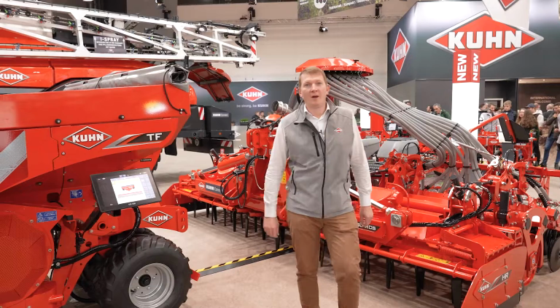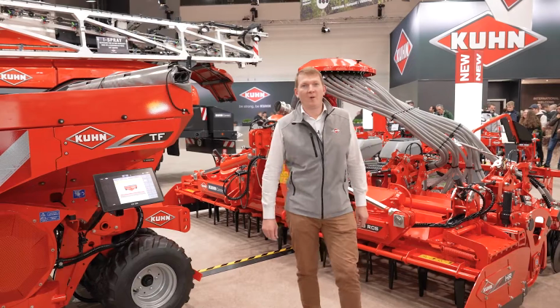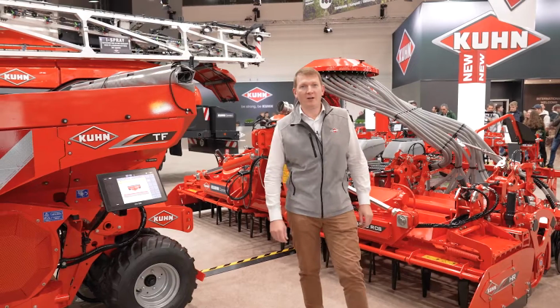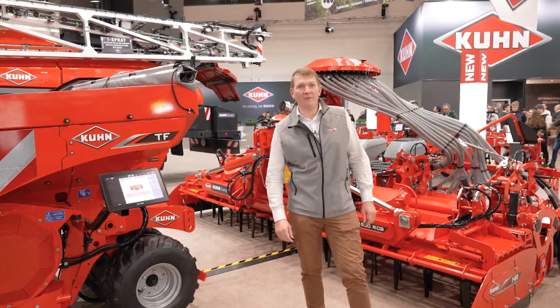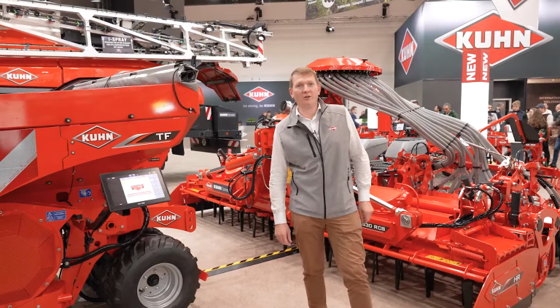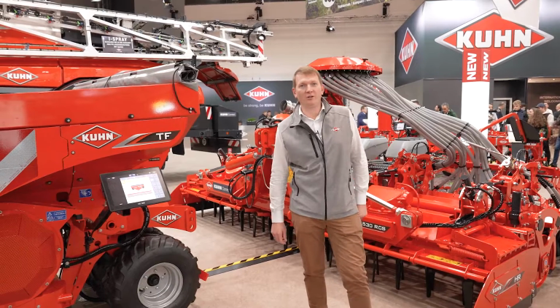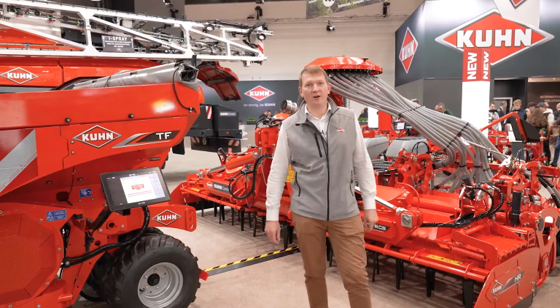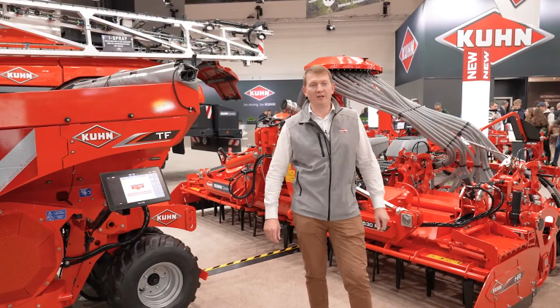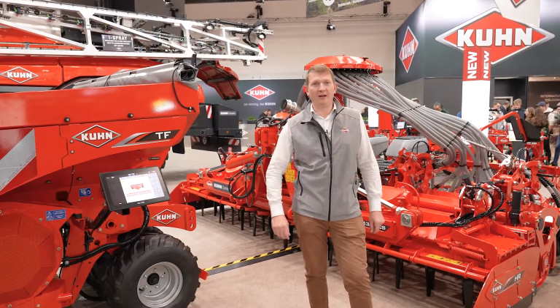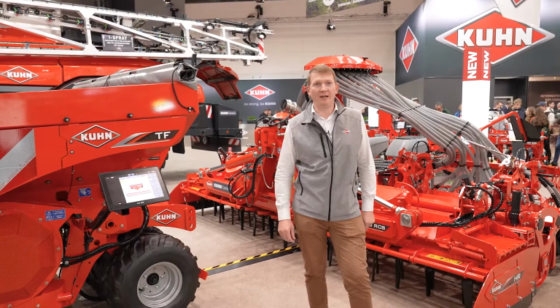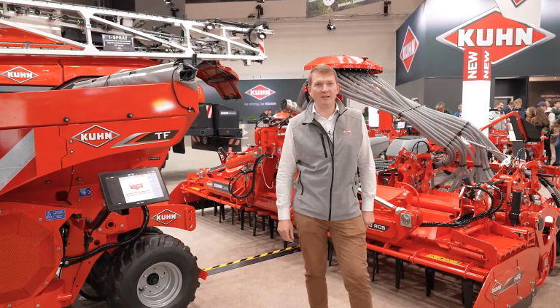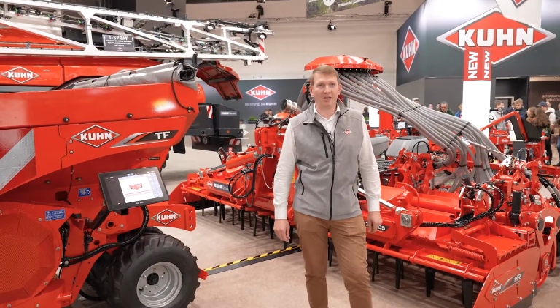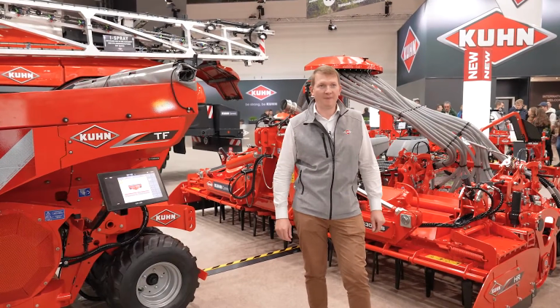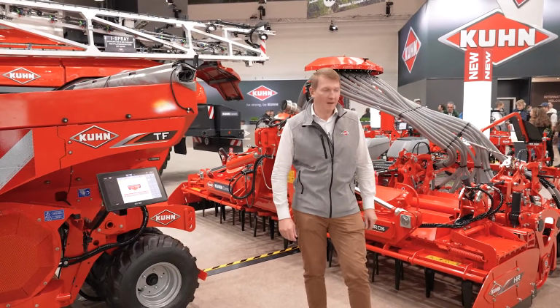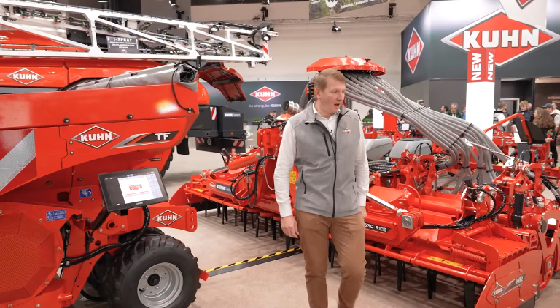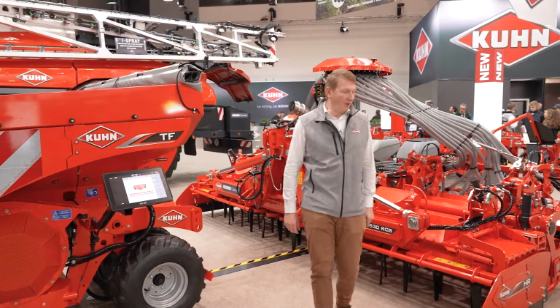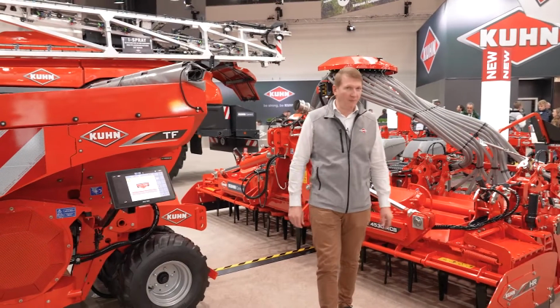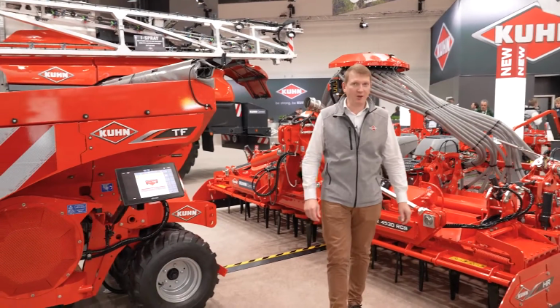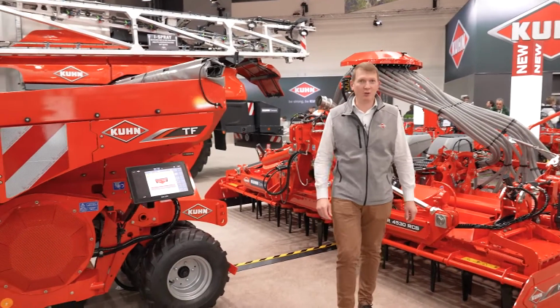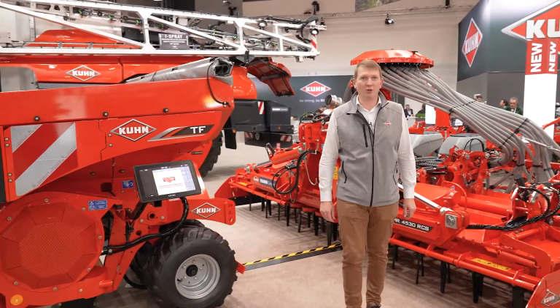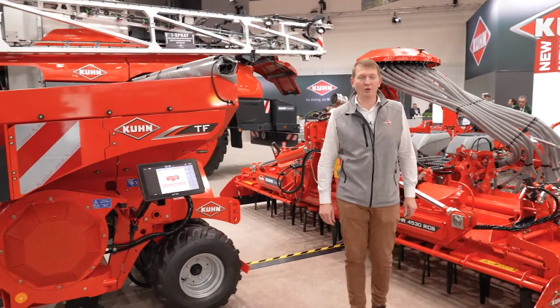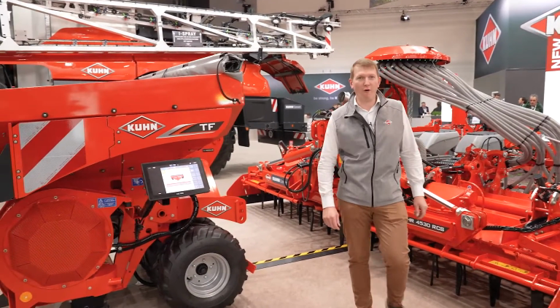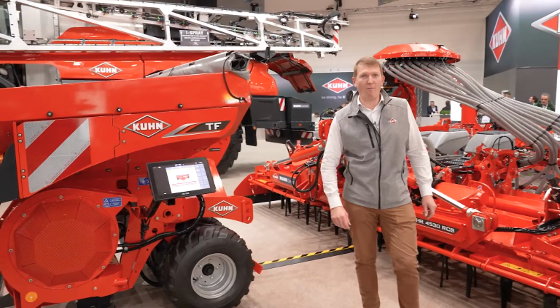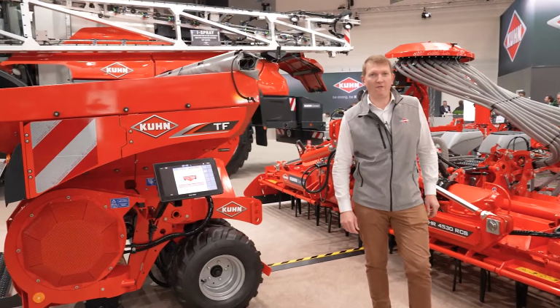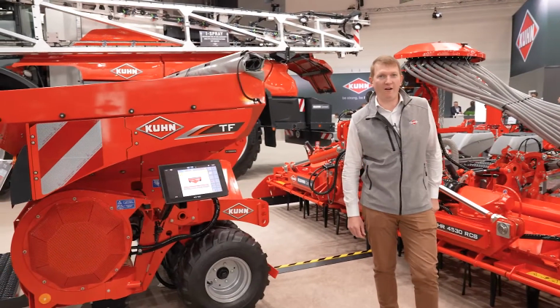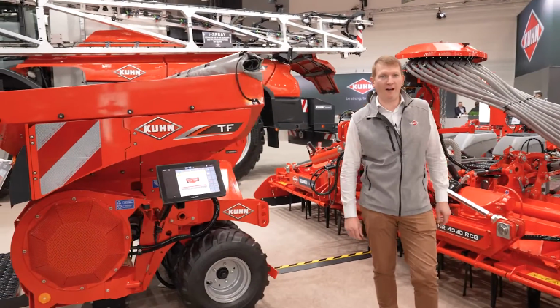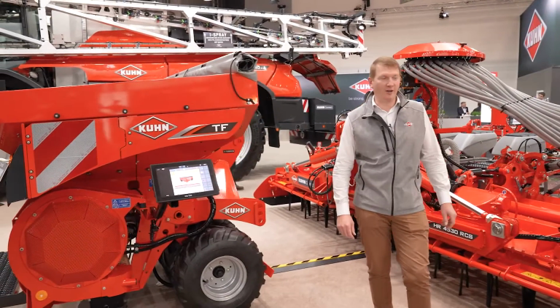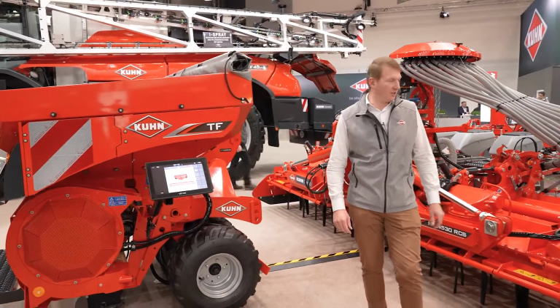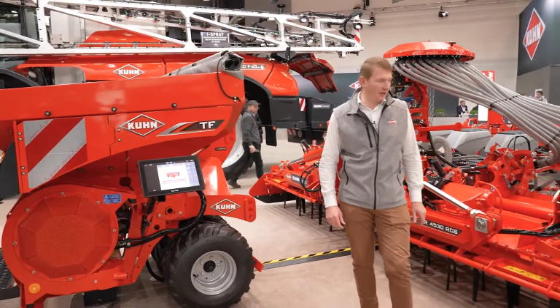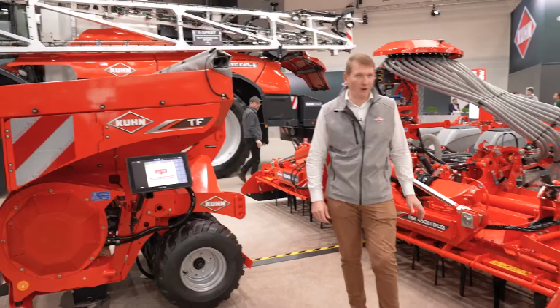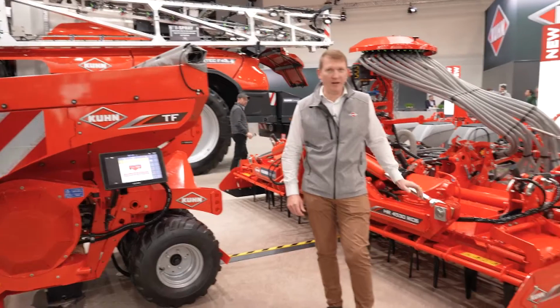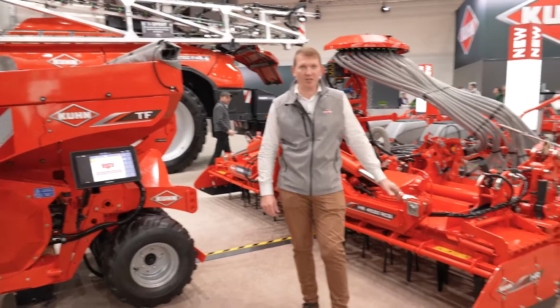Welcome to Coonstown at Agritechnica. I will present you the new 4.5m seeding combination.